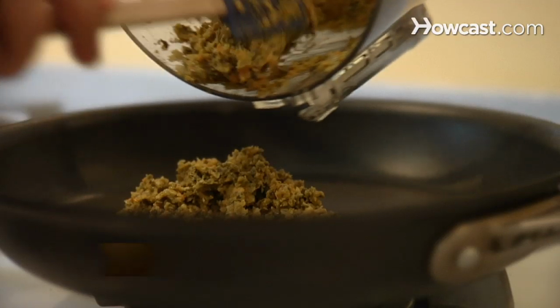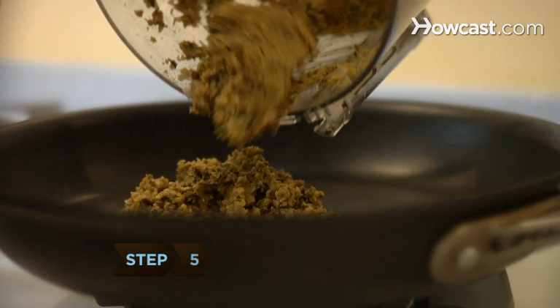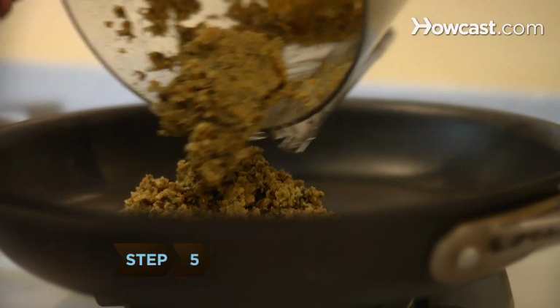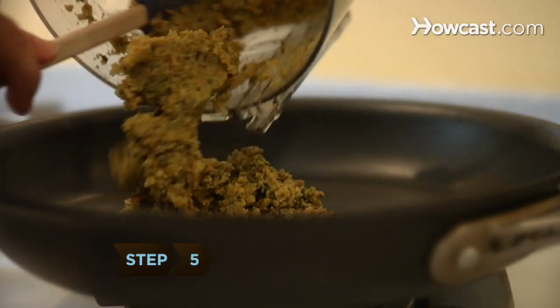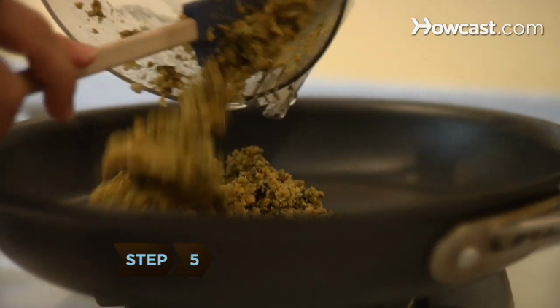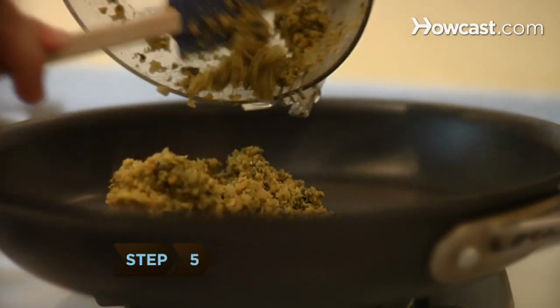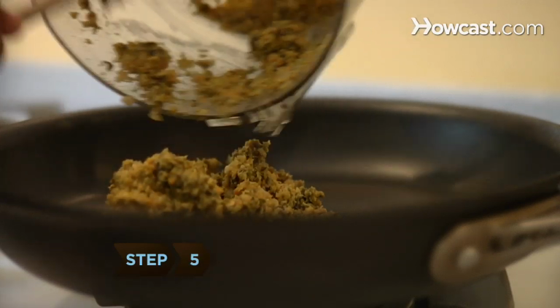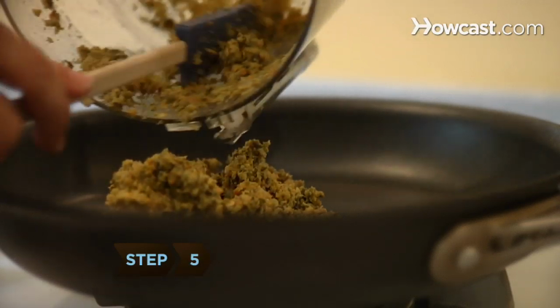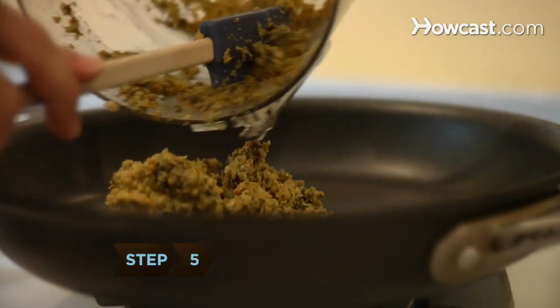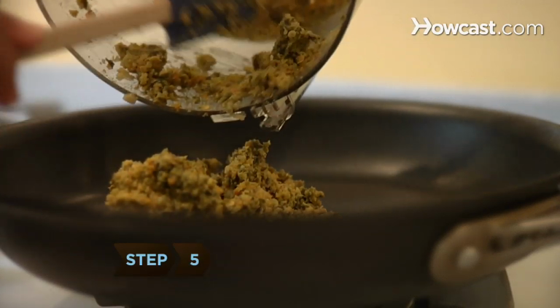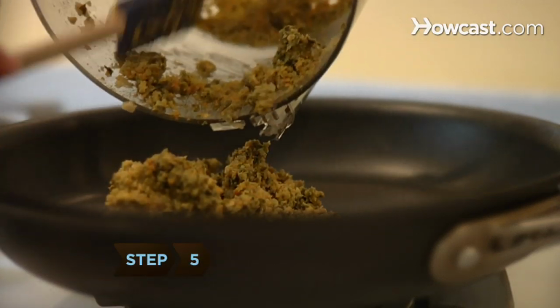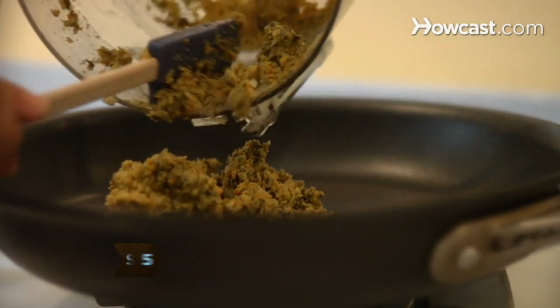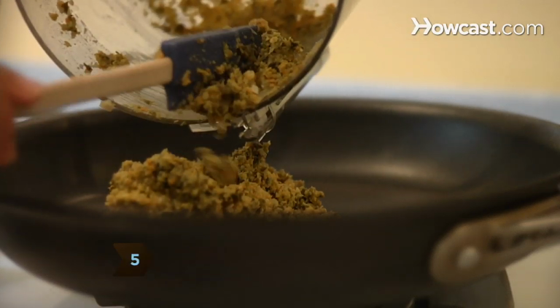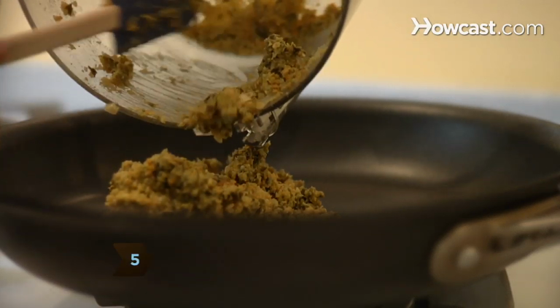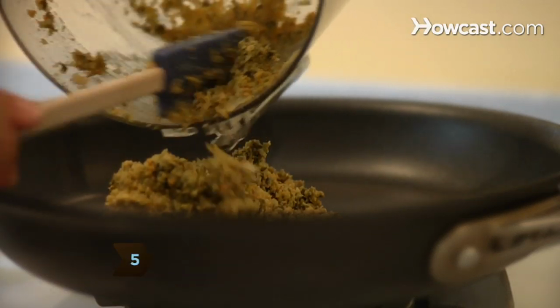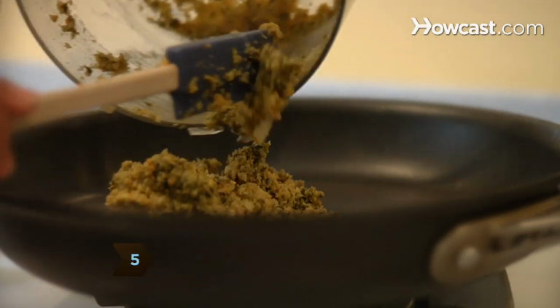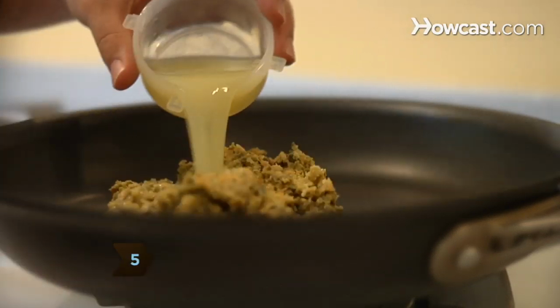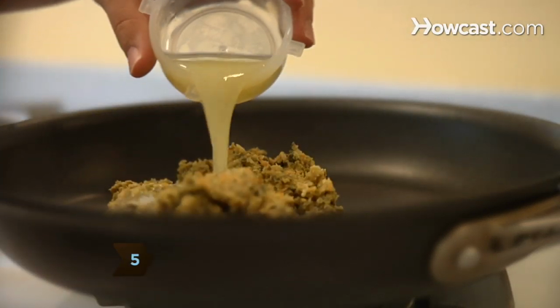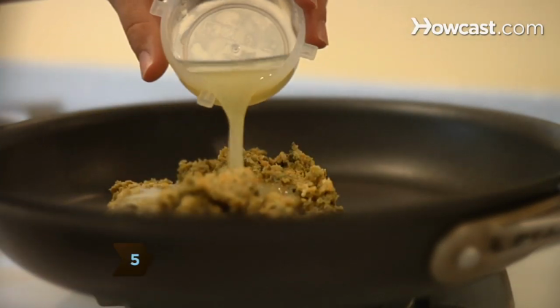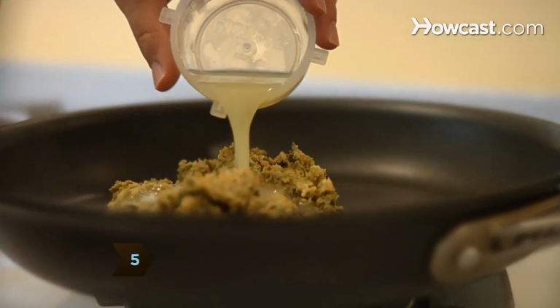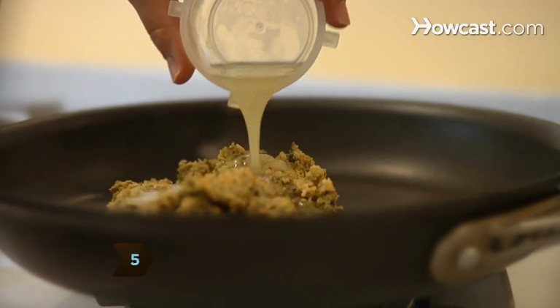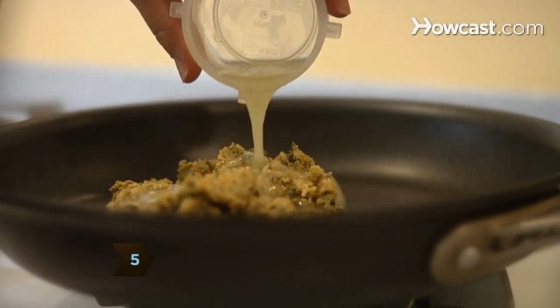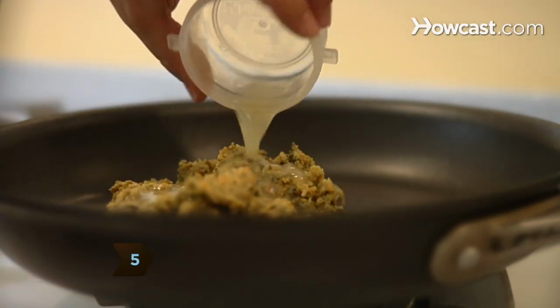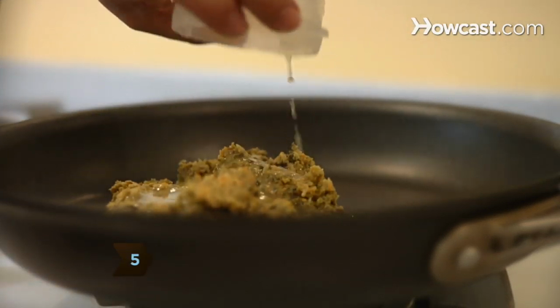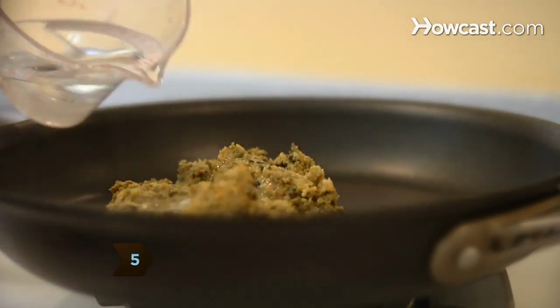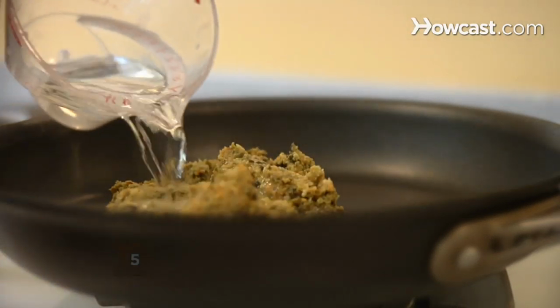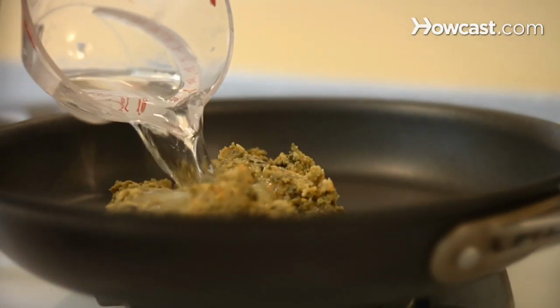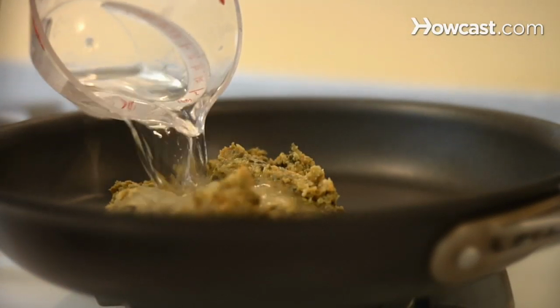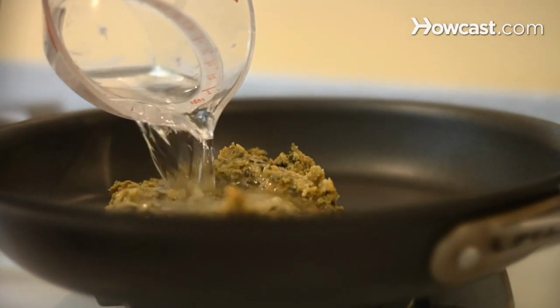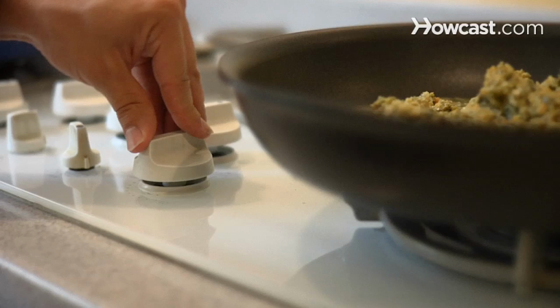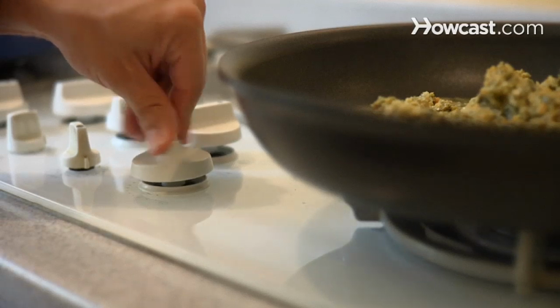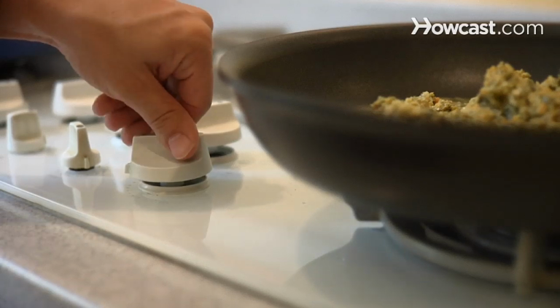Step 5. Return the puree to the sauté pan, add the white vinegar and lime juice, and heat it through.